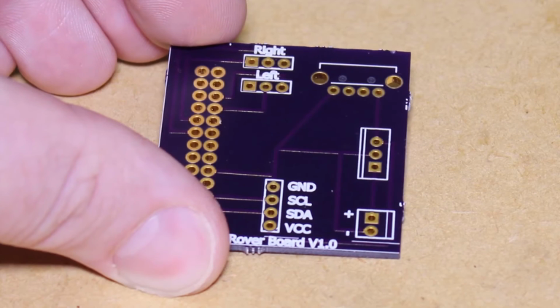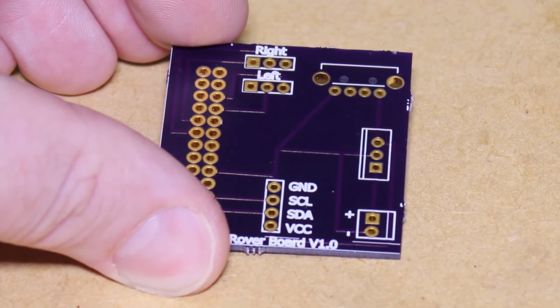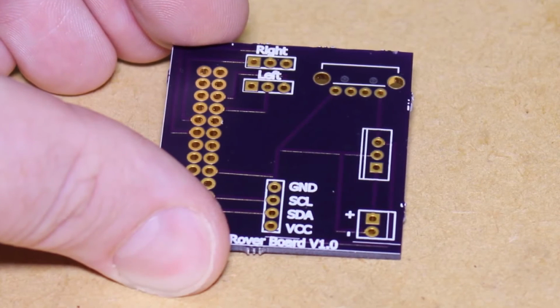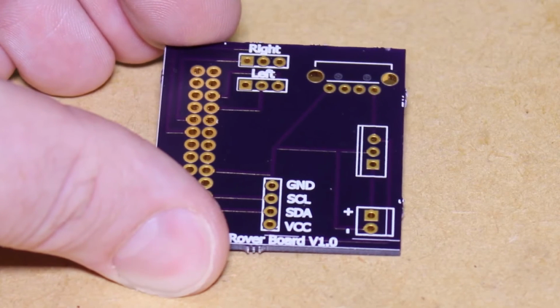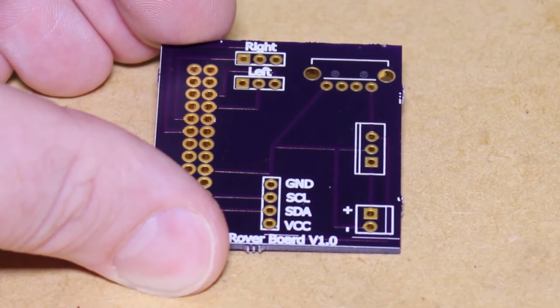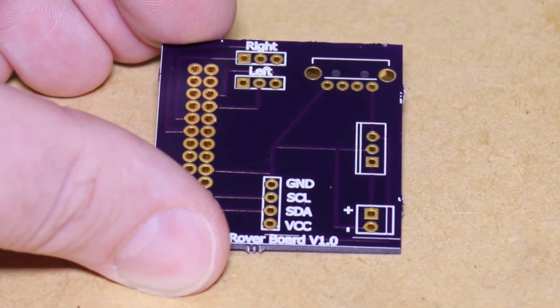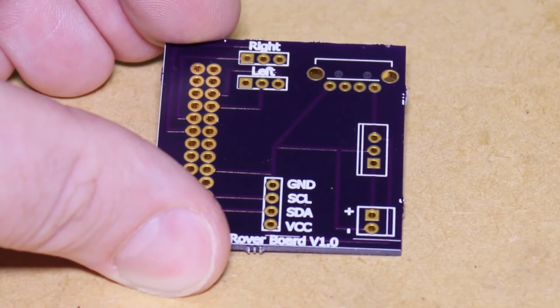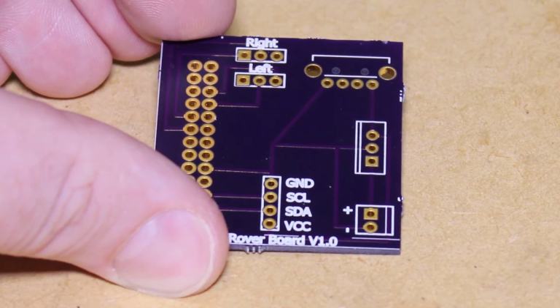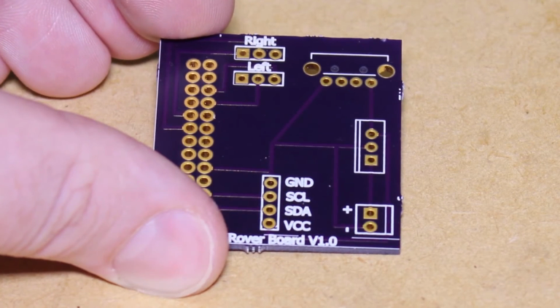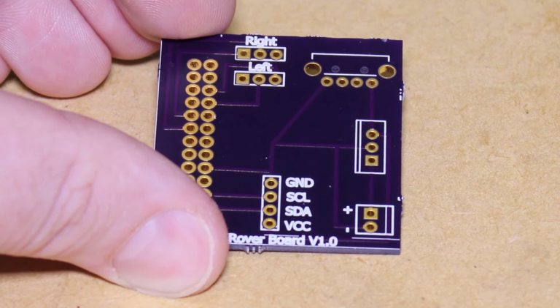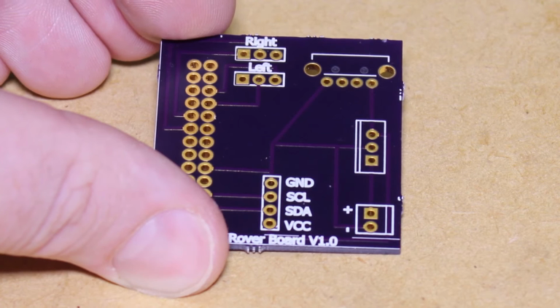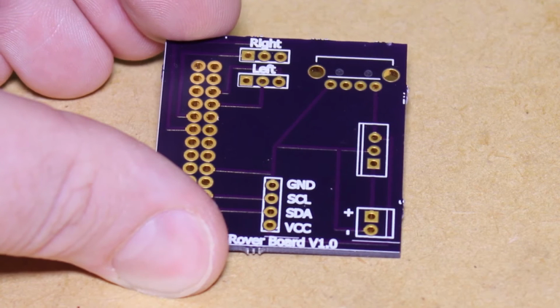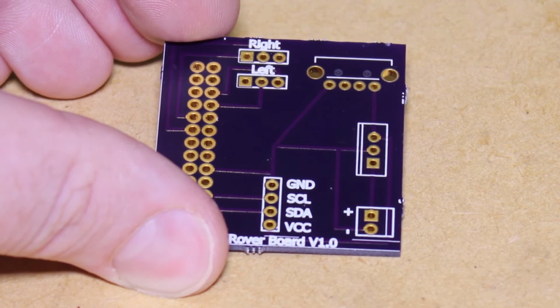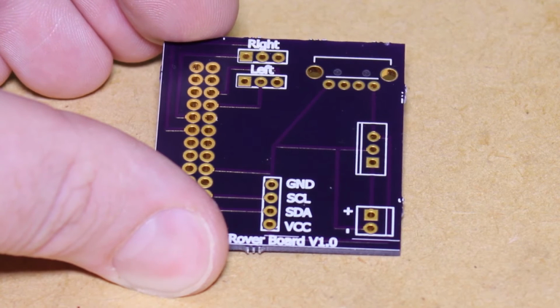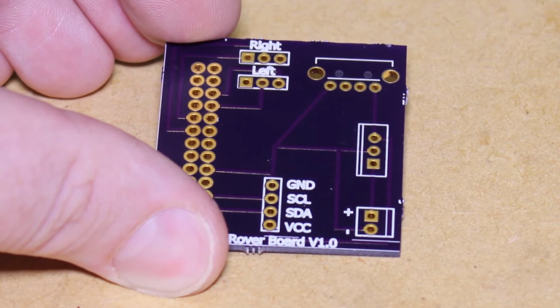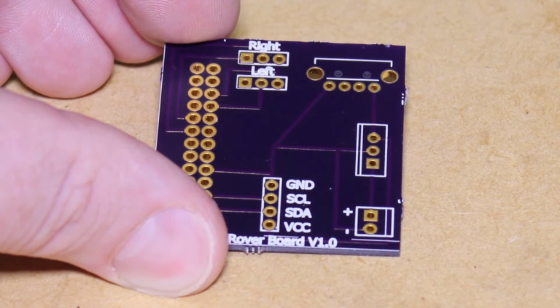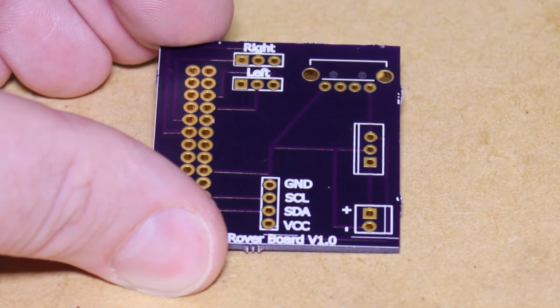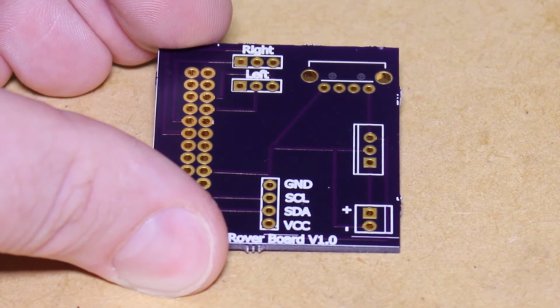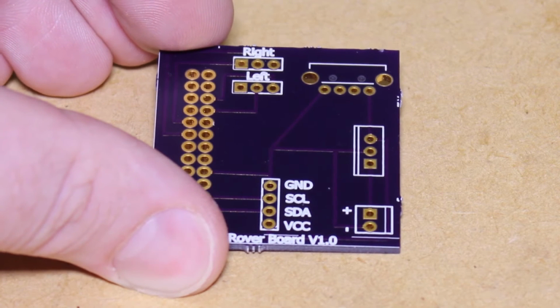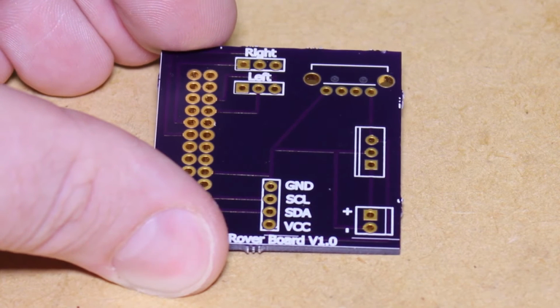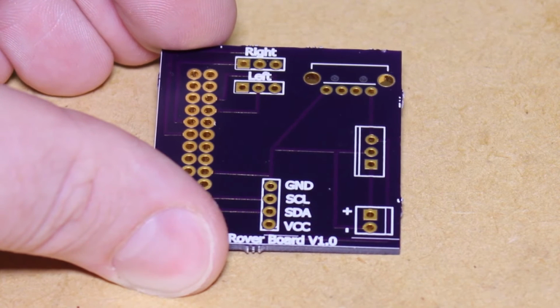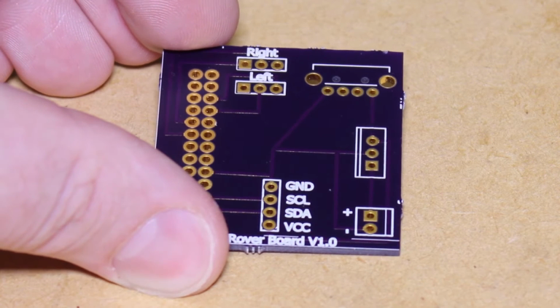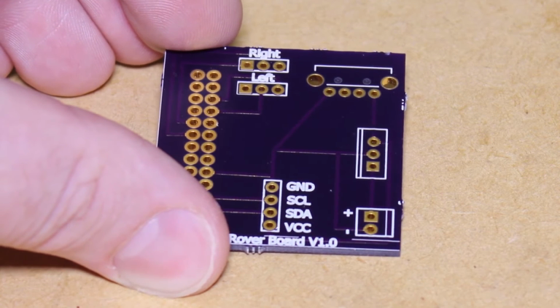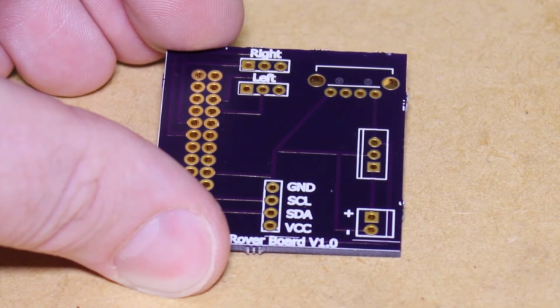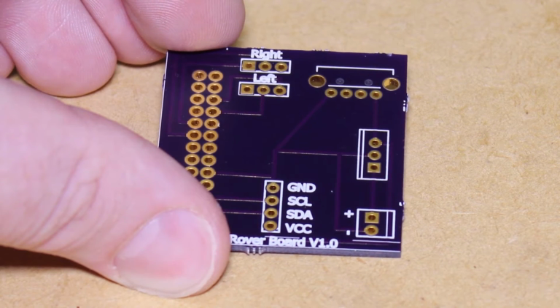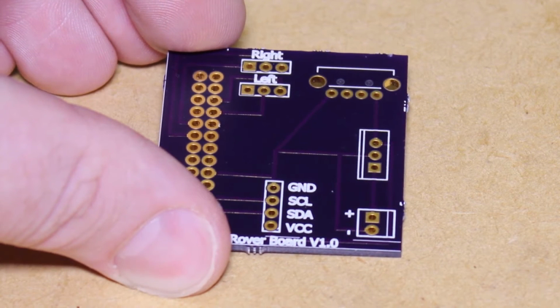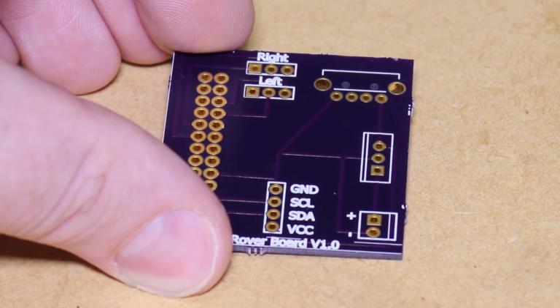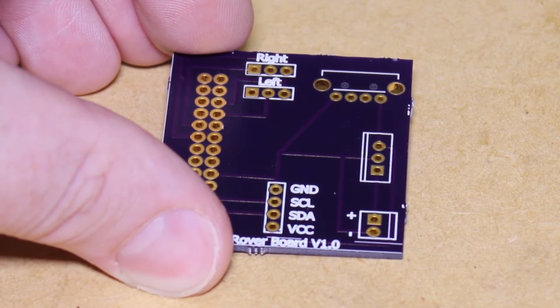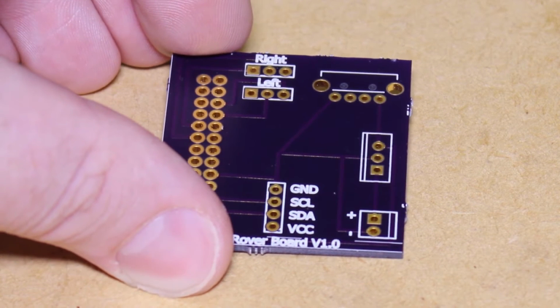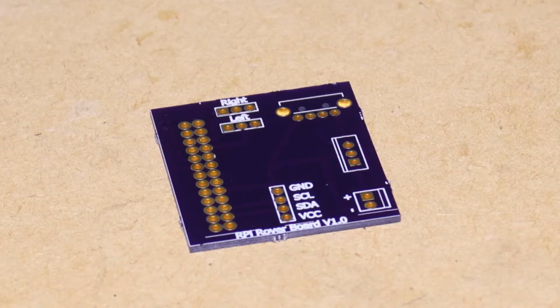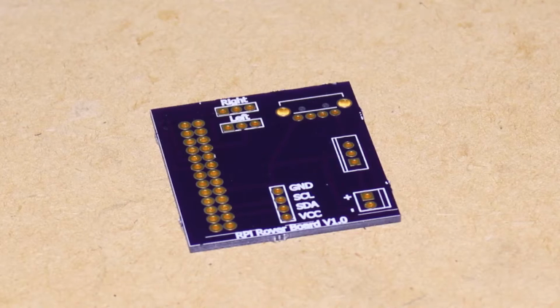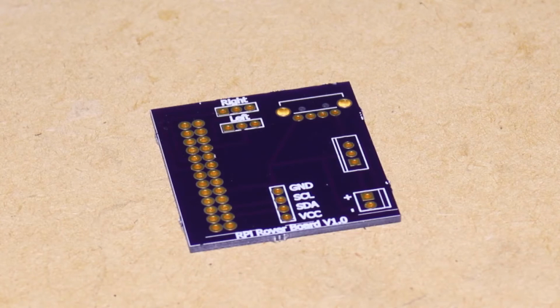After testing the board I settled on a design. I then used a hobbyist PCB manufacturer to get my PCBs made.